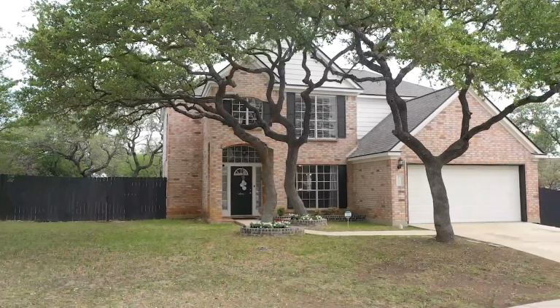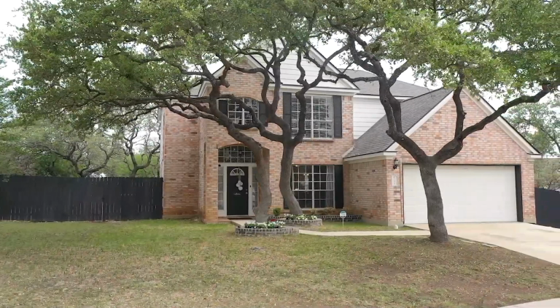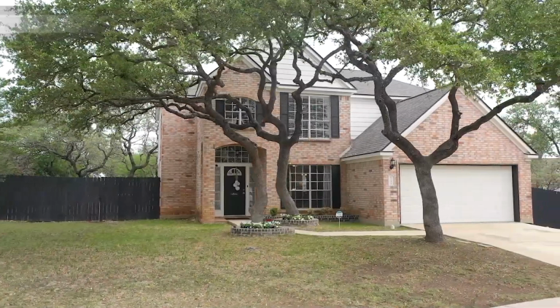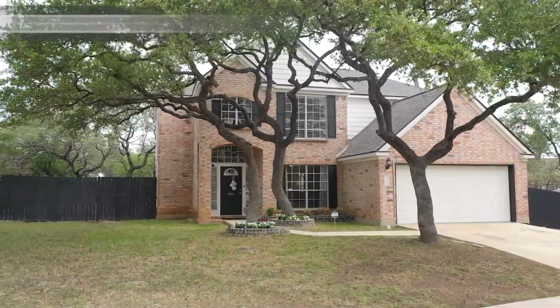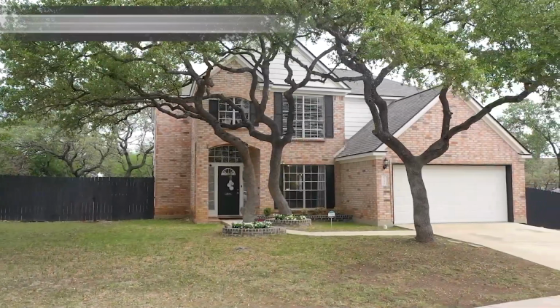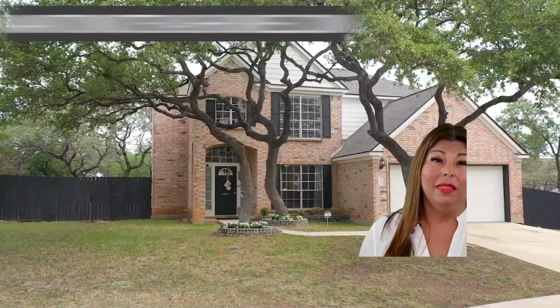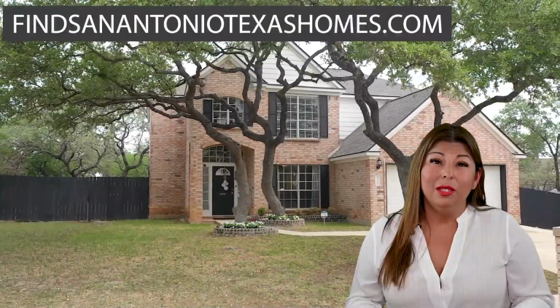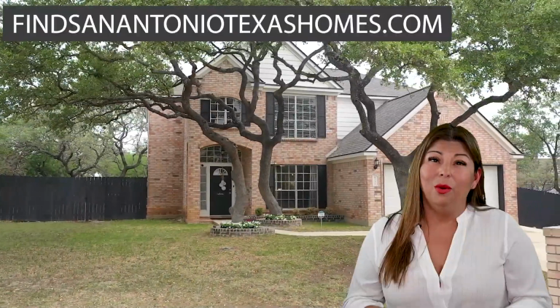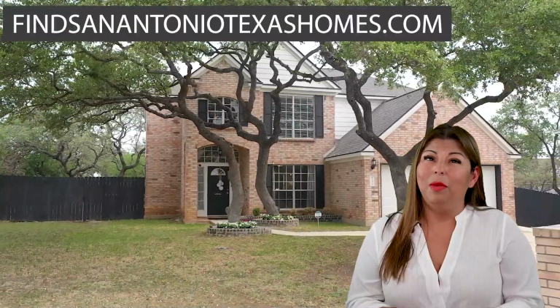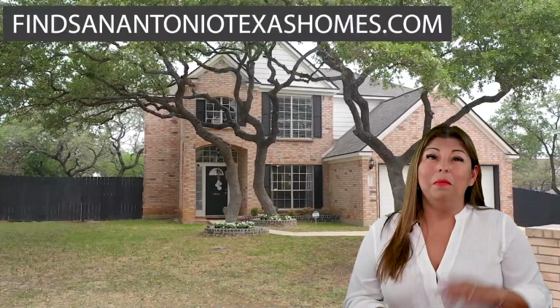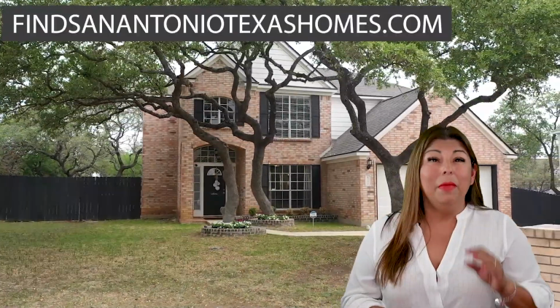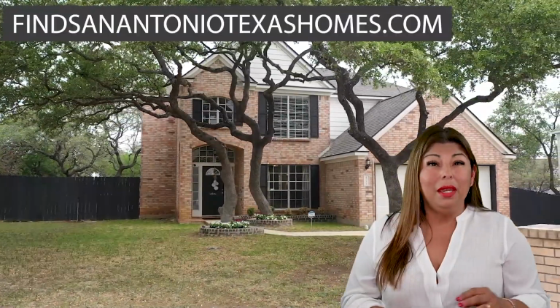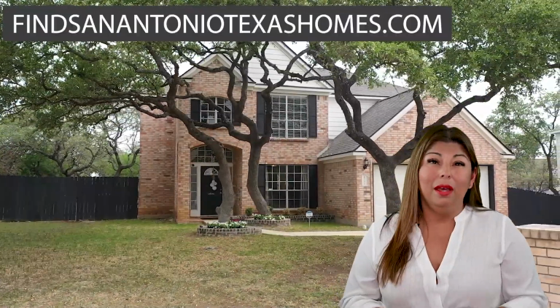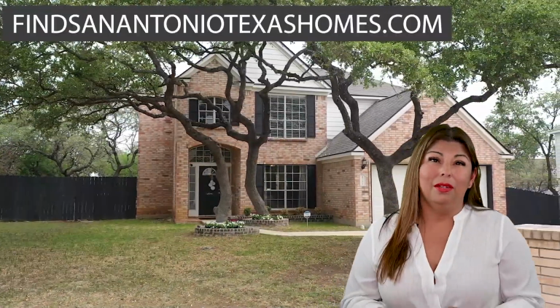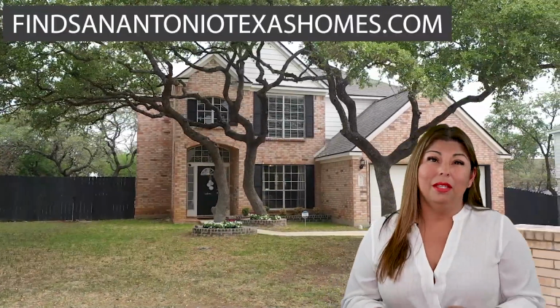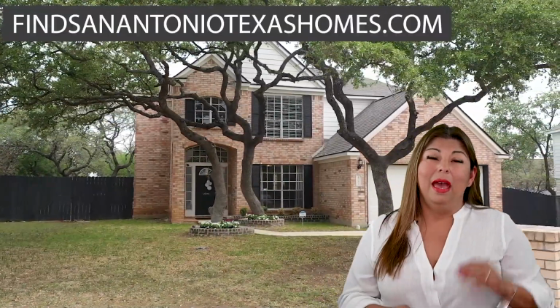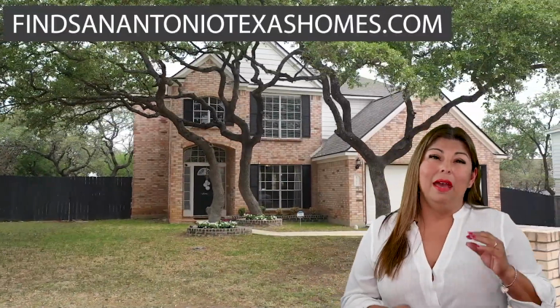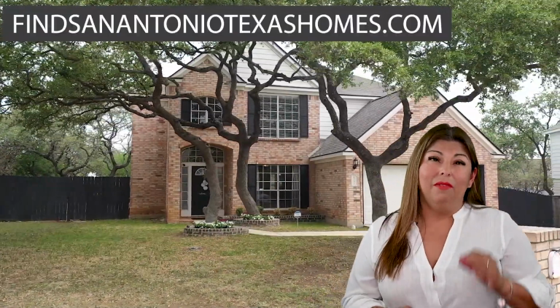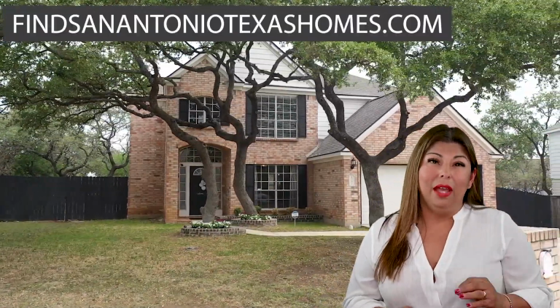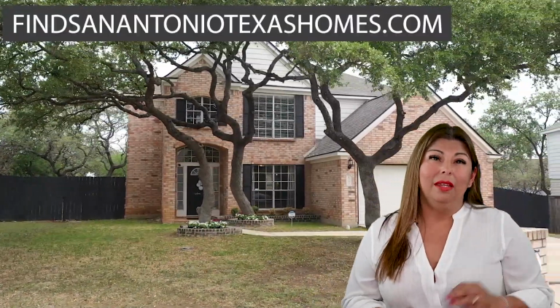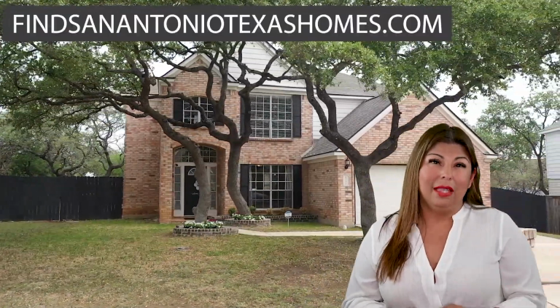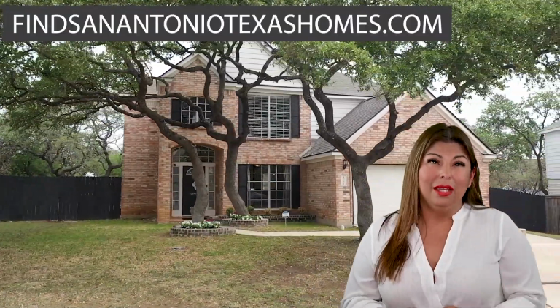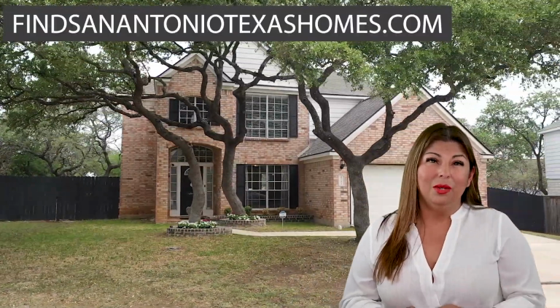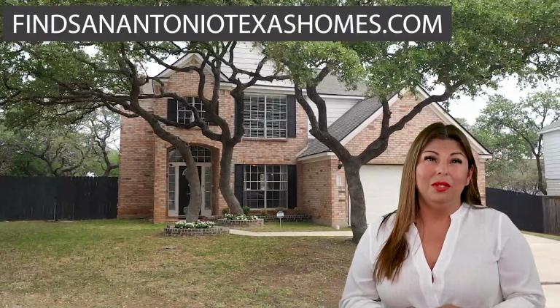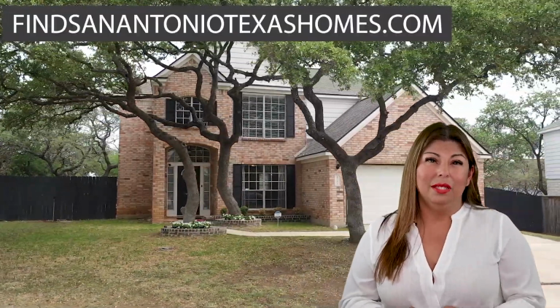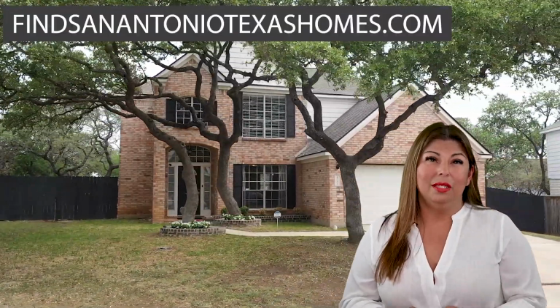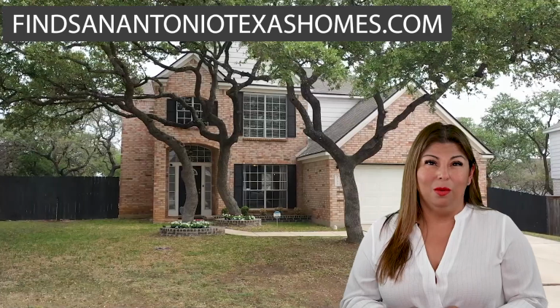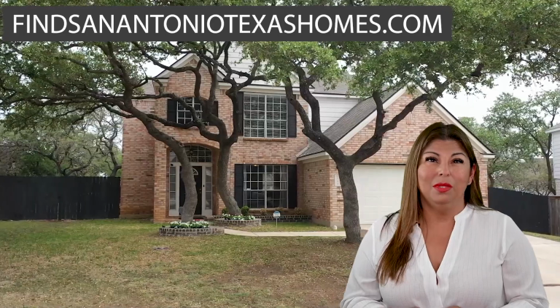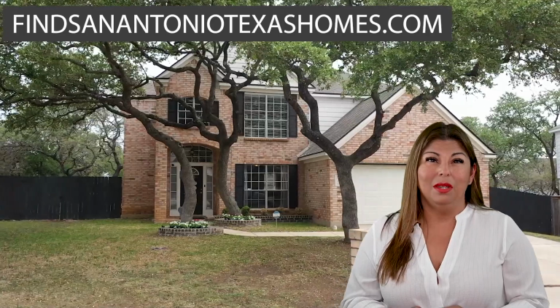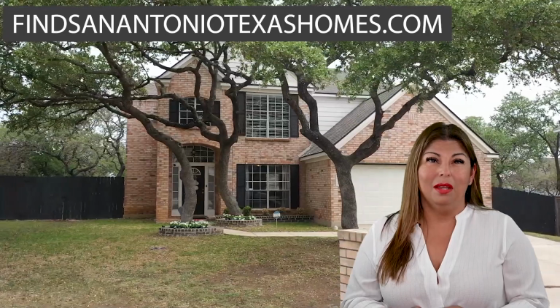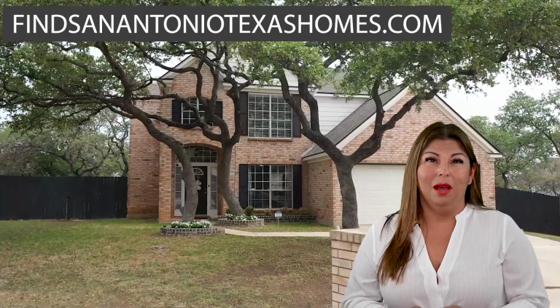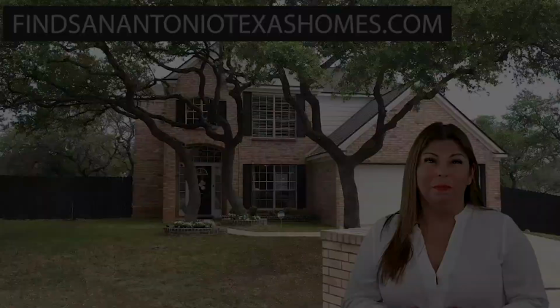You can find this home and many others at FindSanAntonioTexasHomes.com.